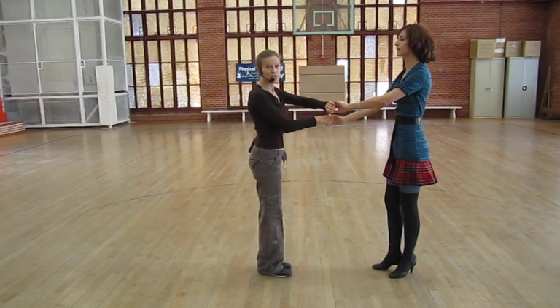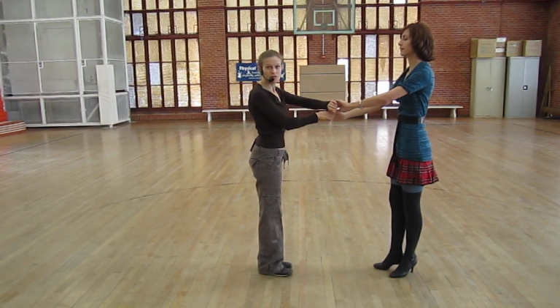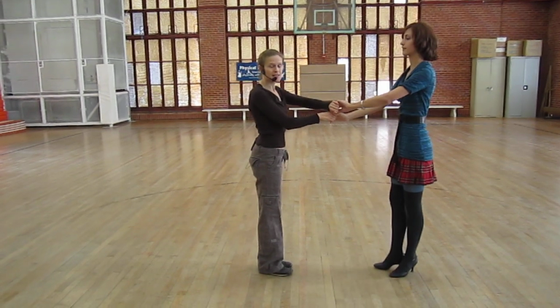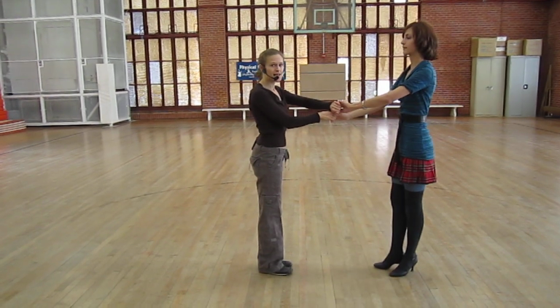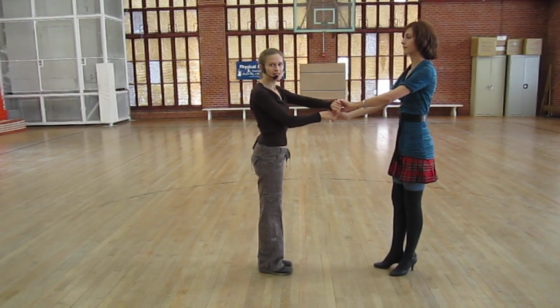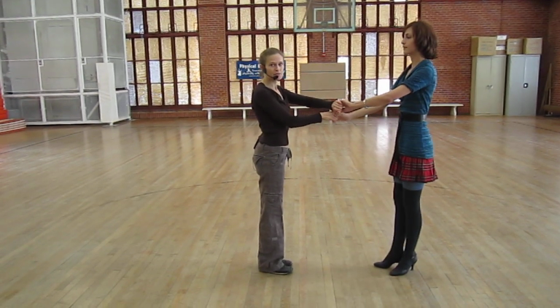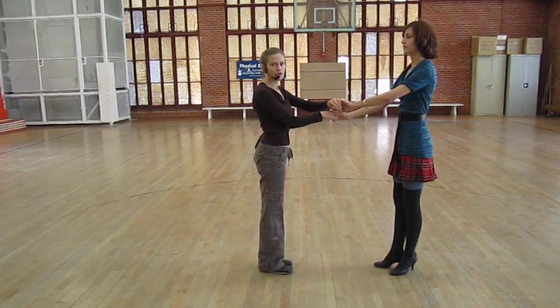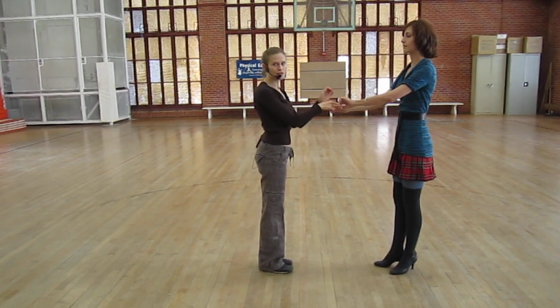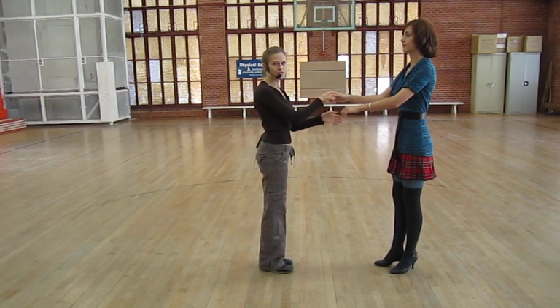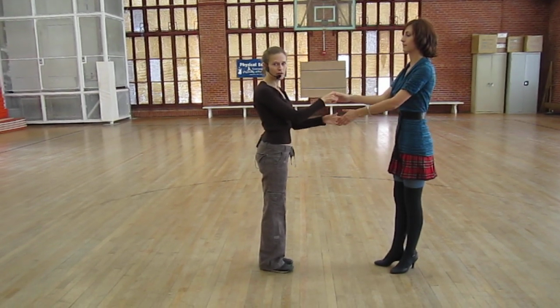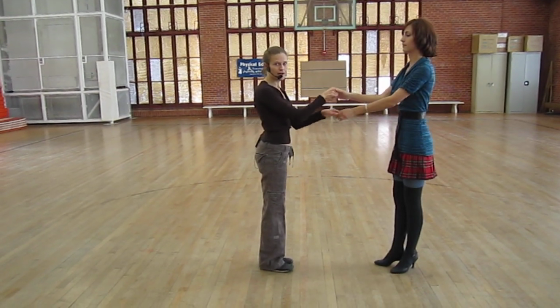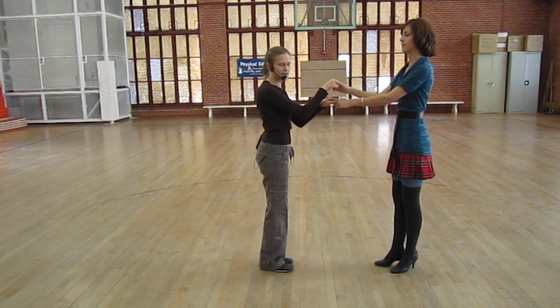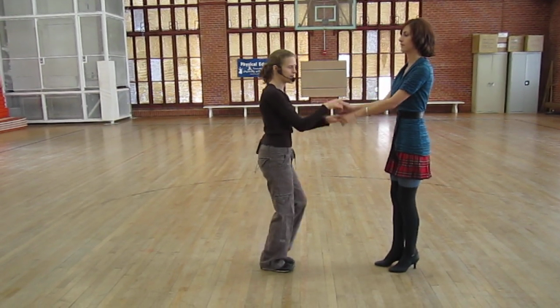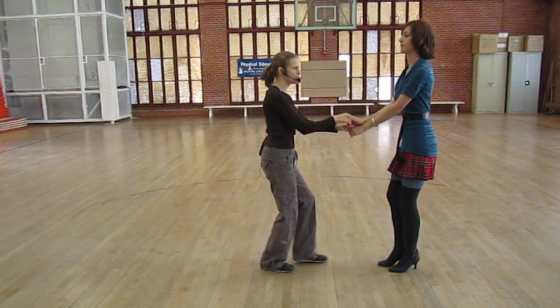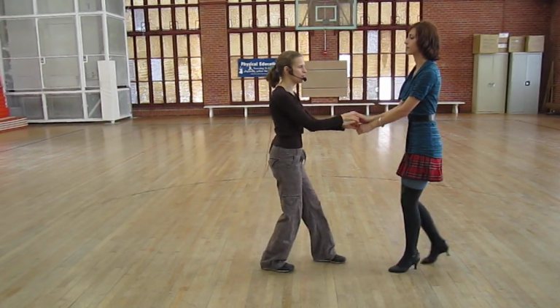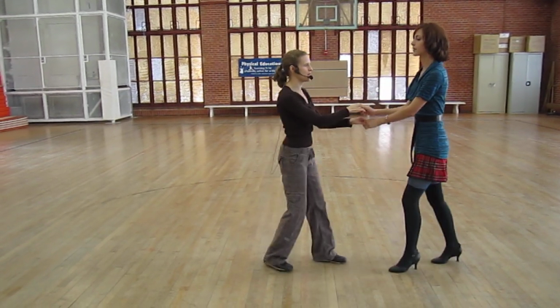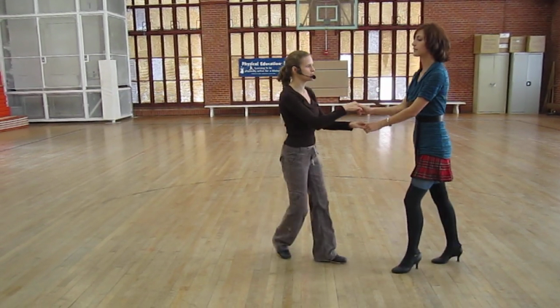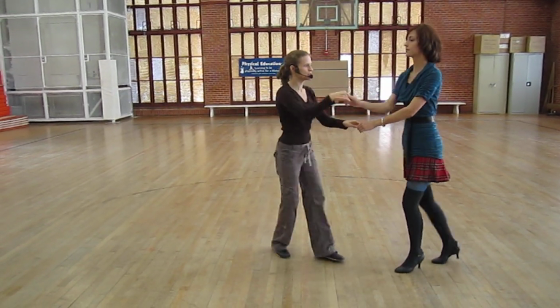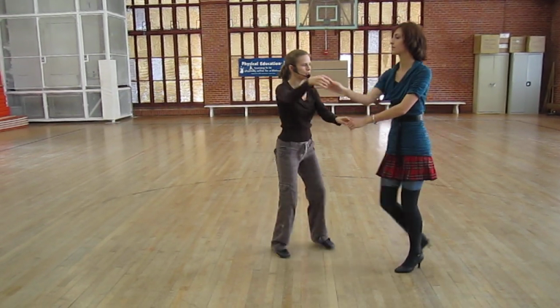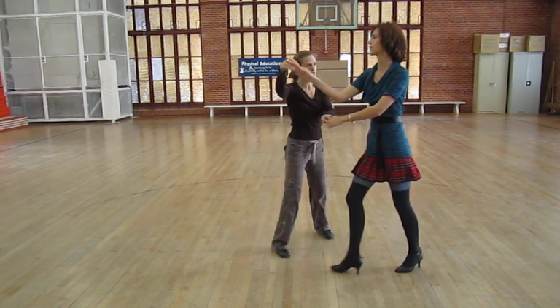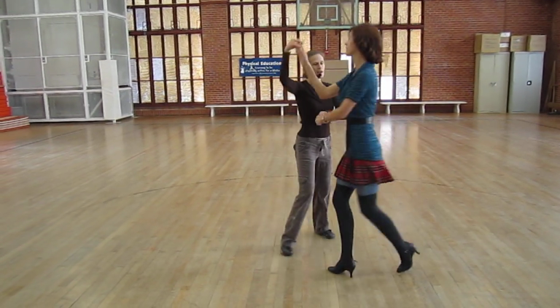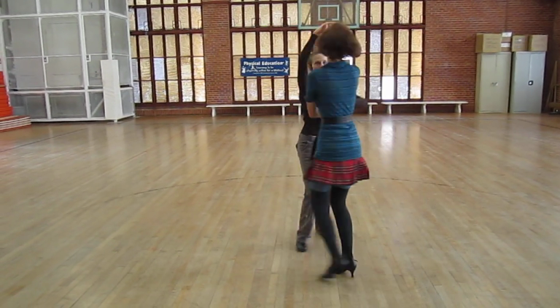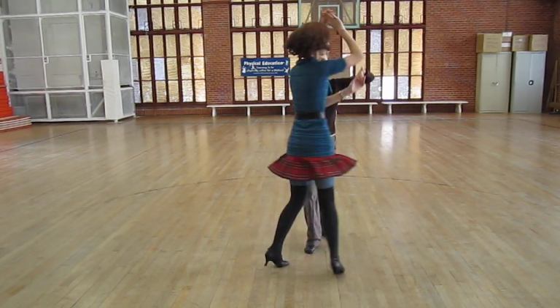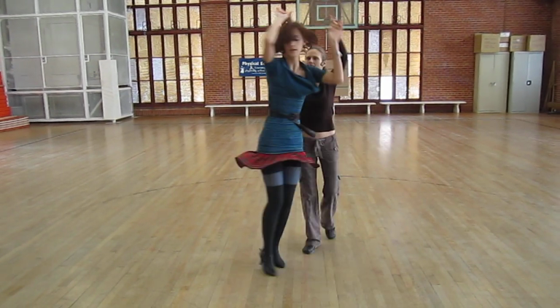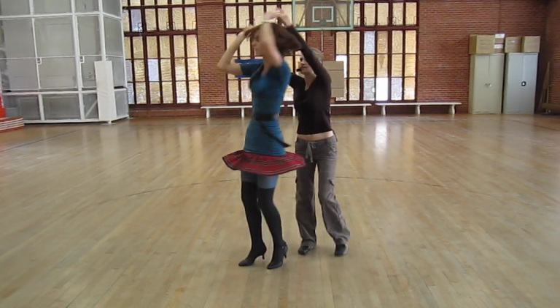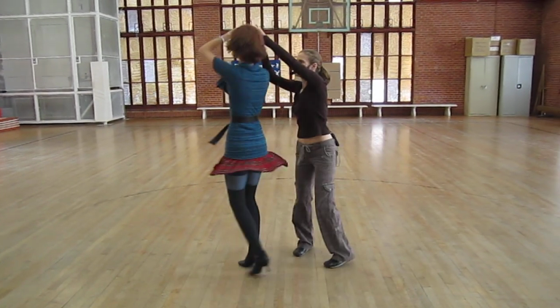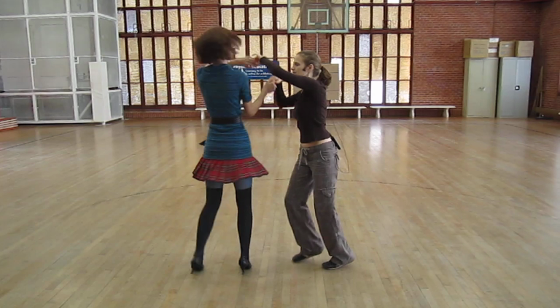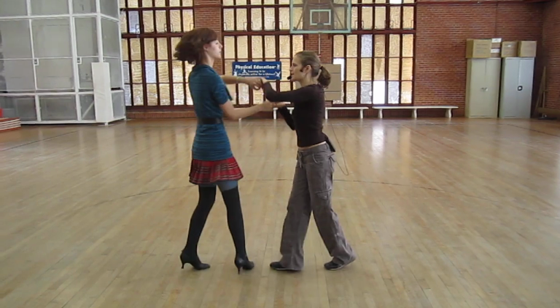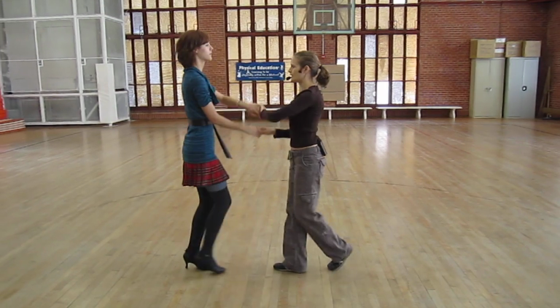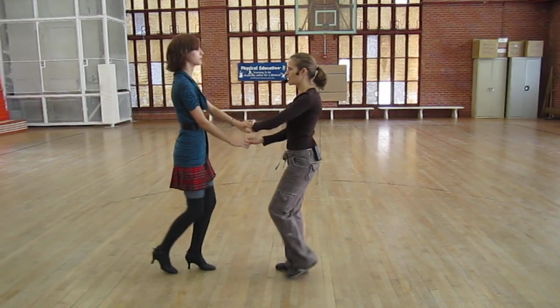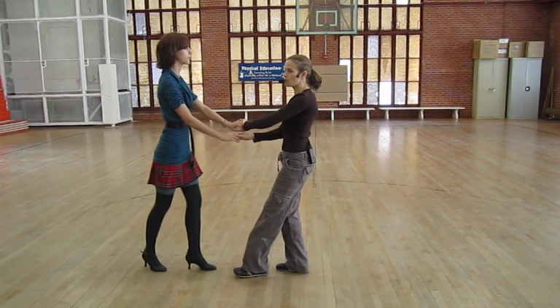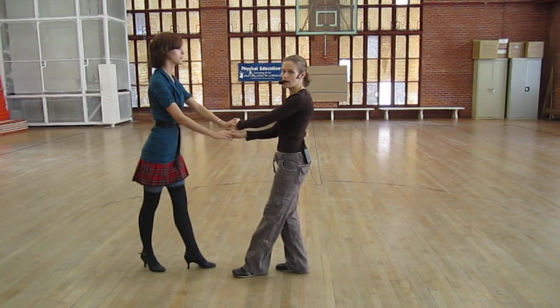You can do the exact same turn starting right hand on top. 1, 2, 3, 5, 6, 7, 1.